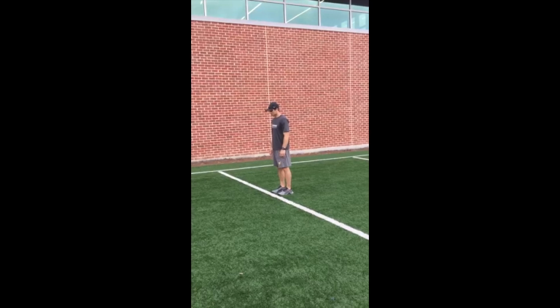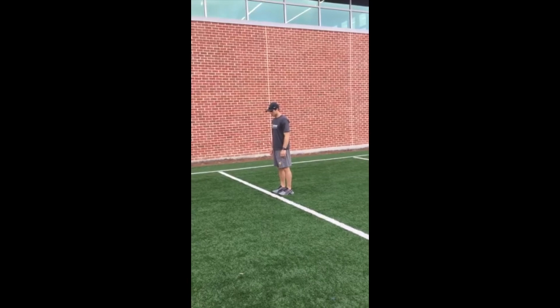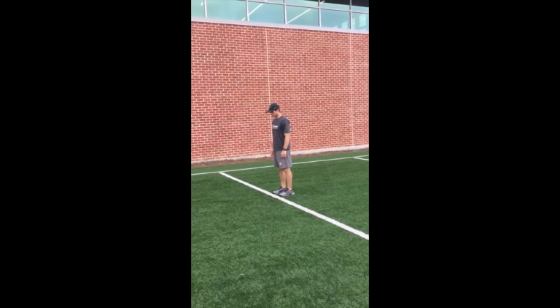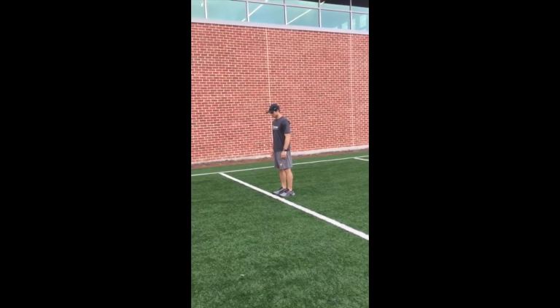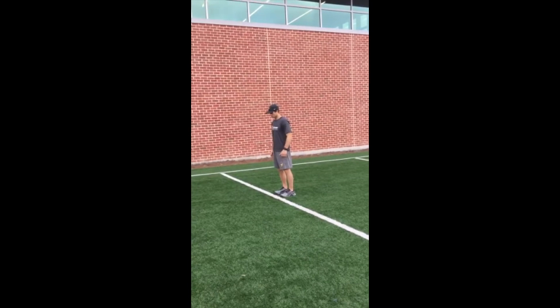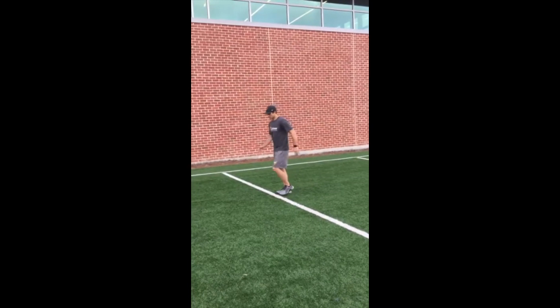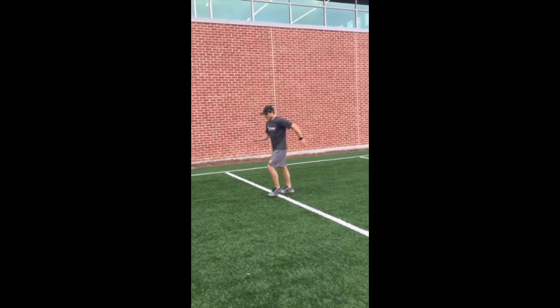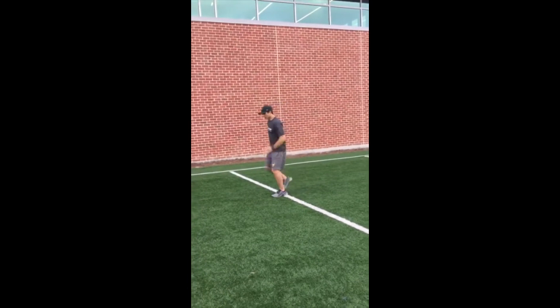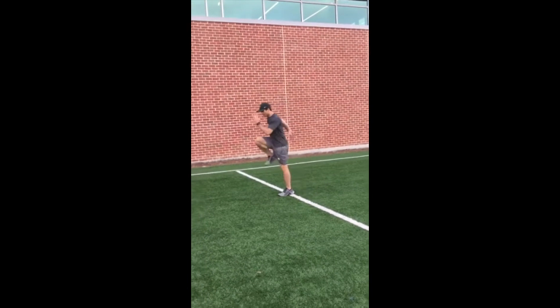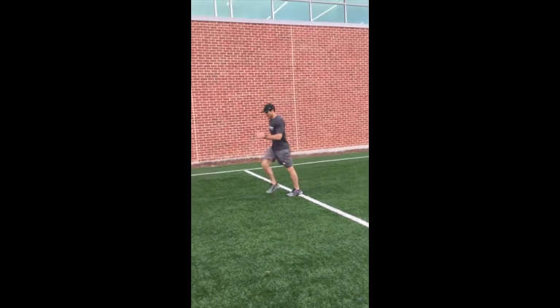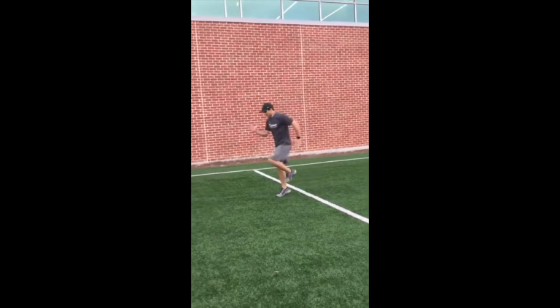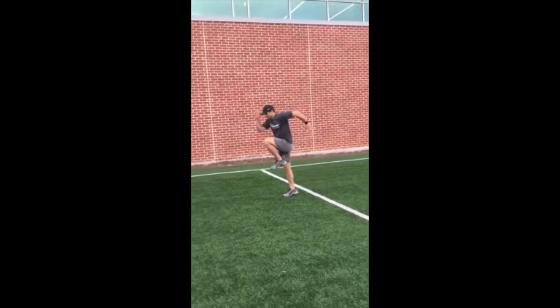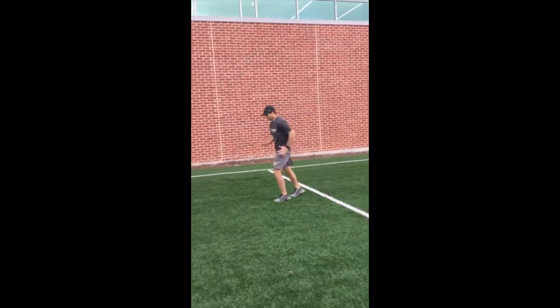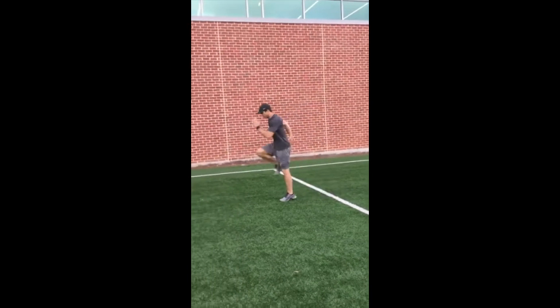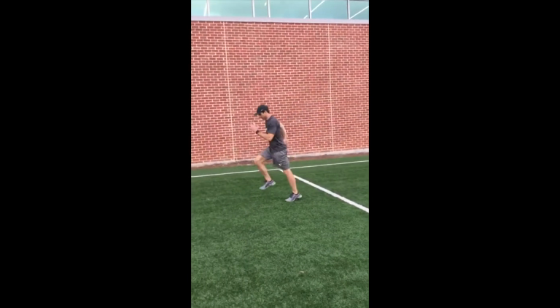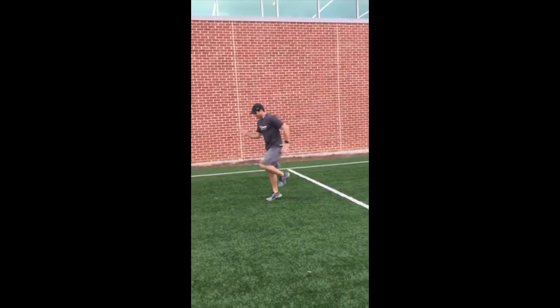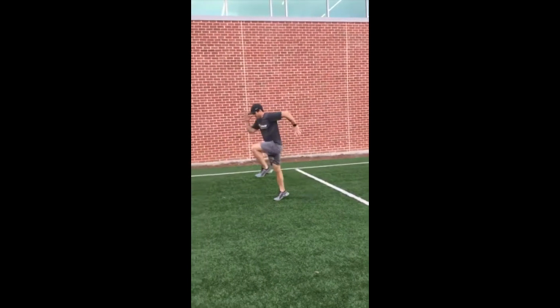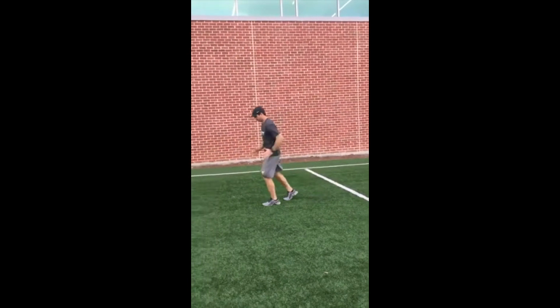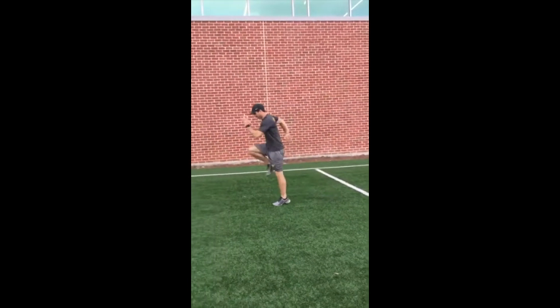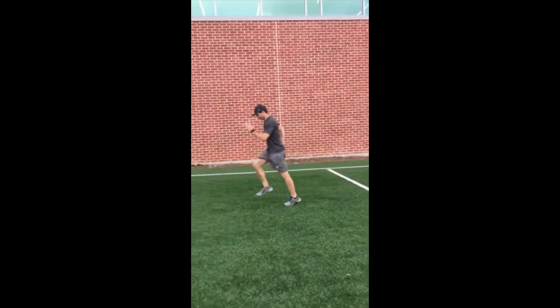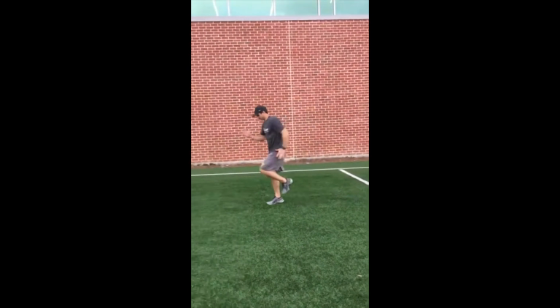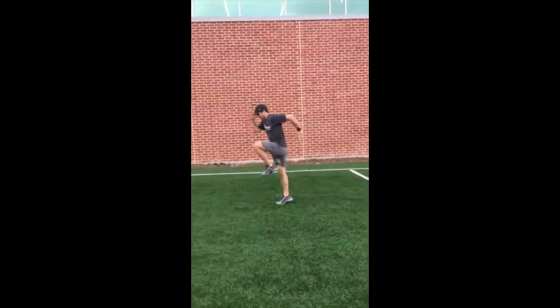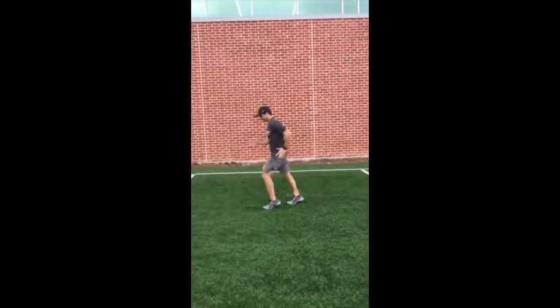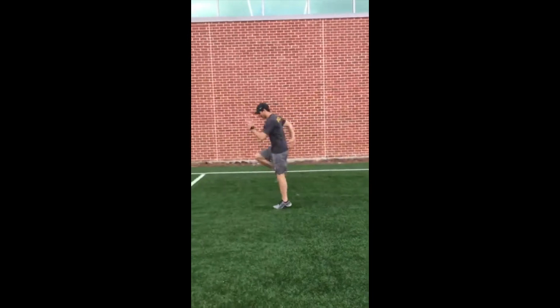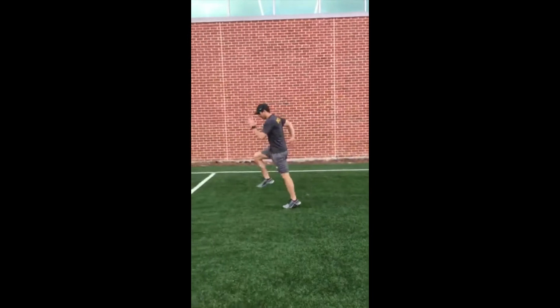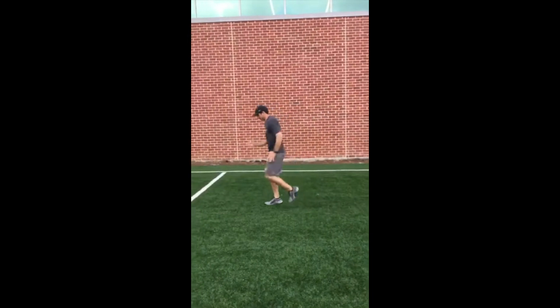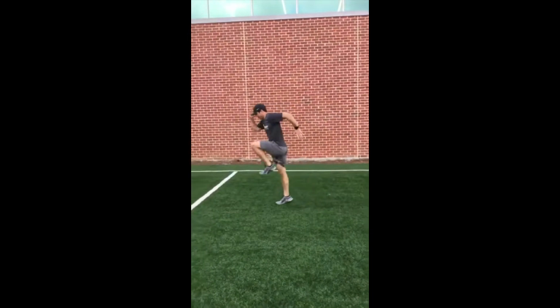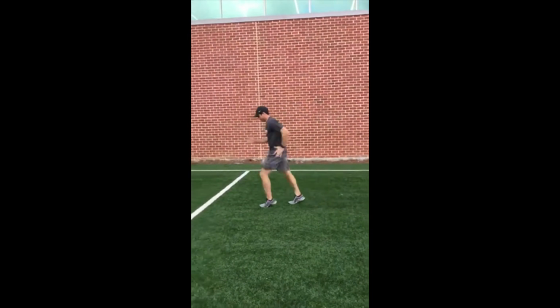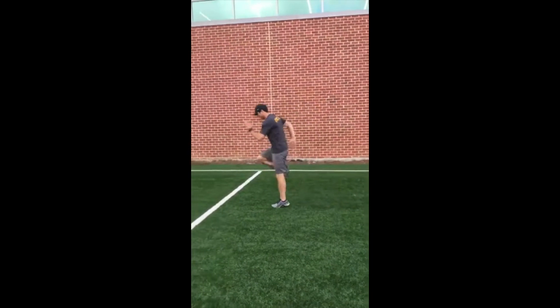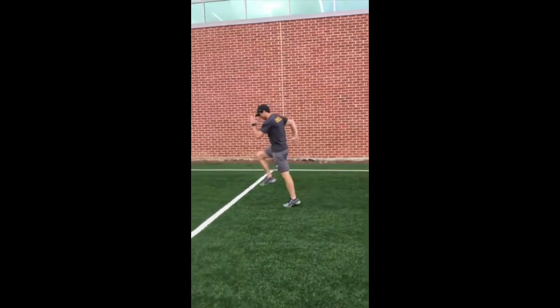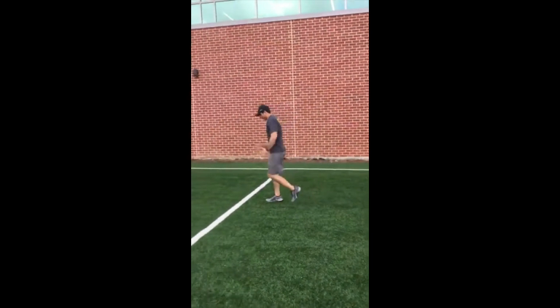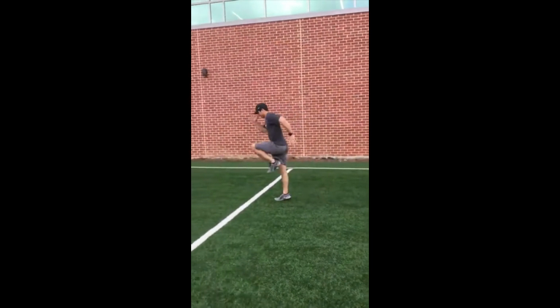A march: elbows at 90, standing on the balls of my feet, driving my knee up, keeping my toe dorsiflexed up.